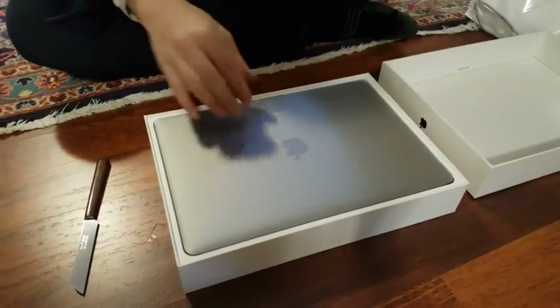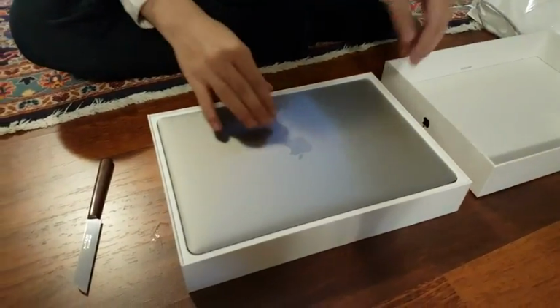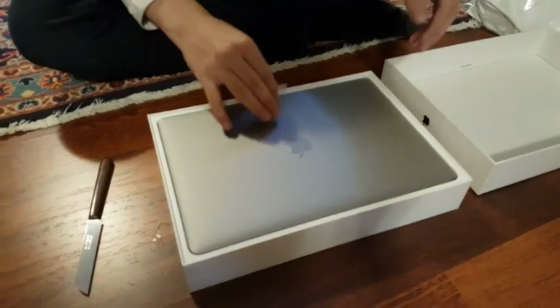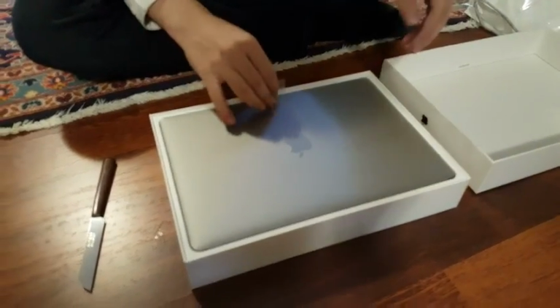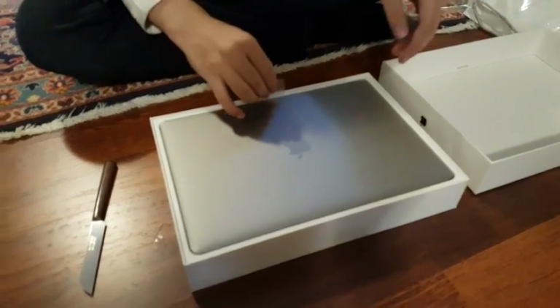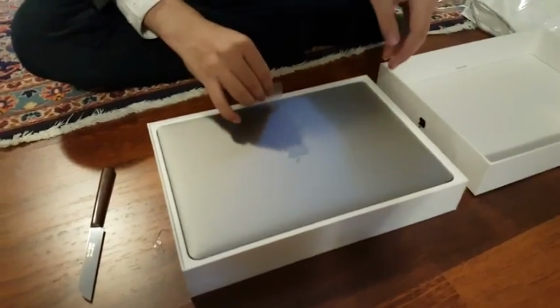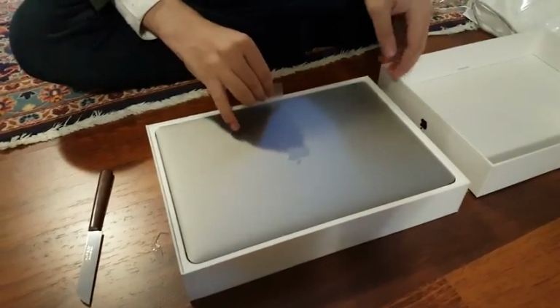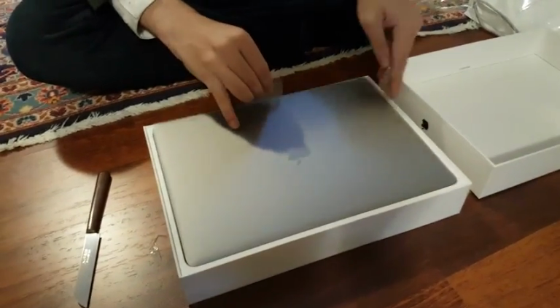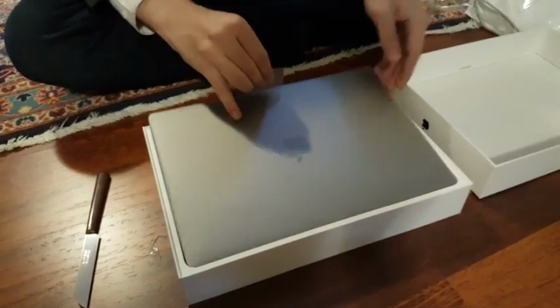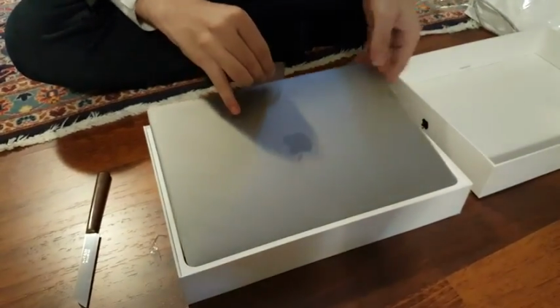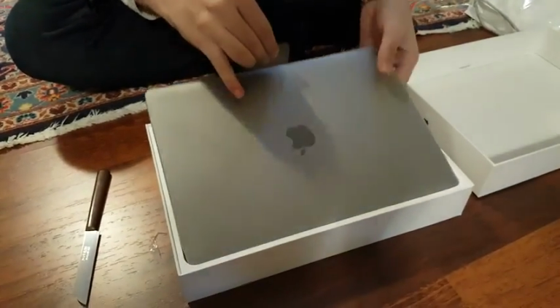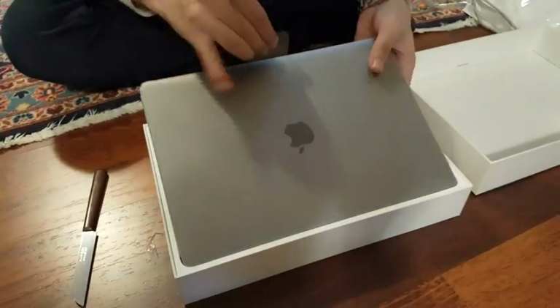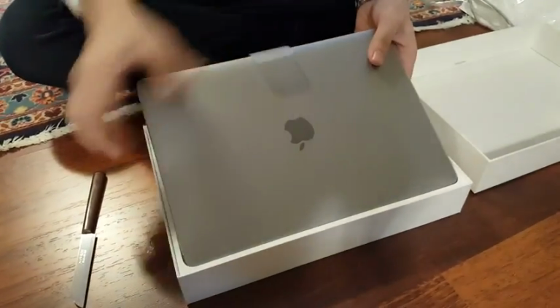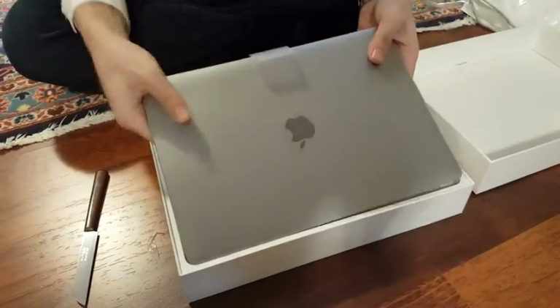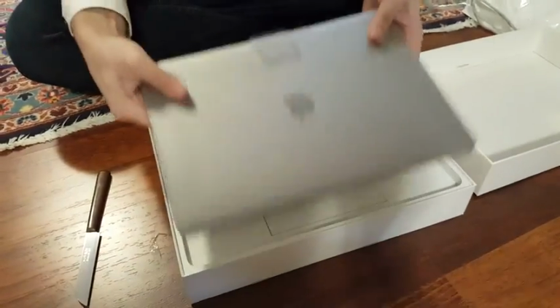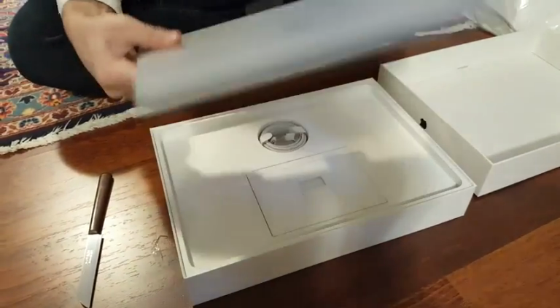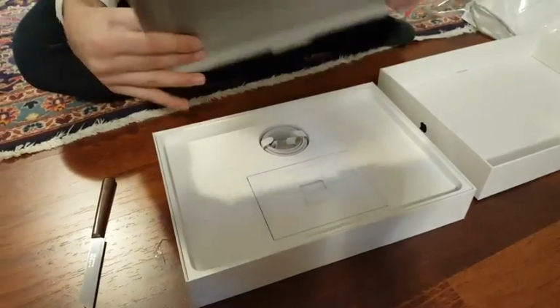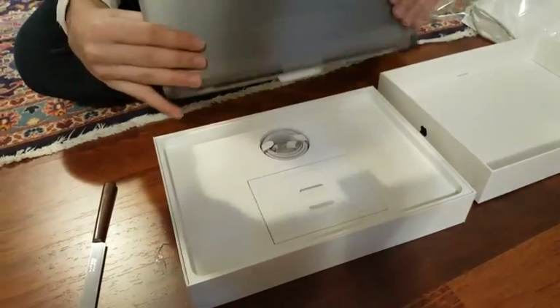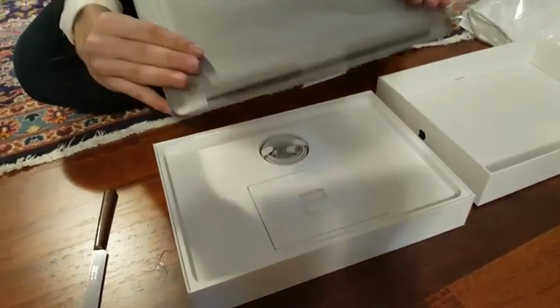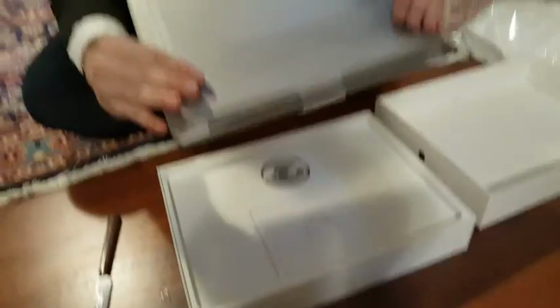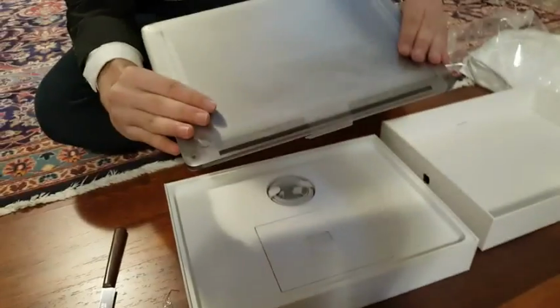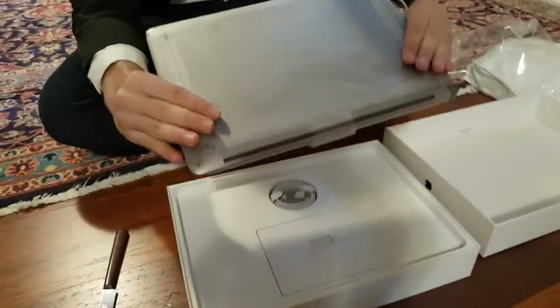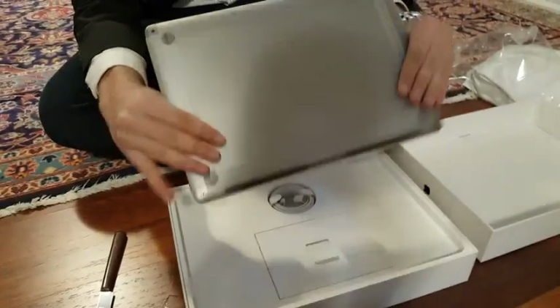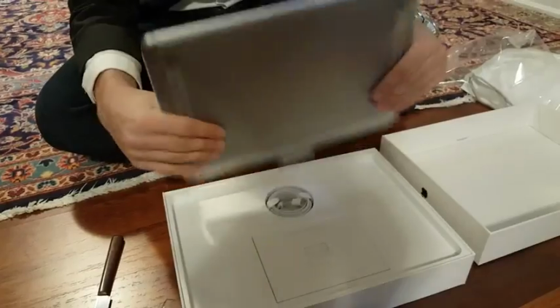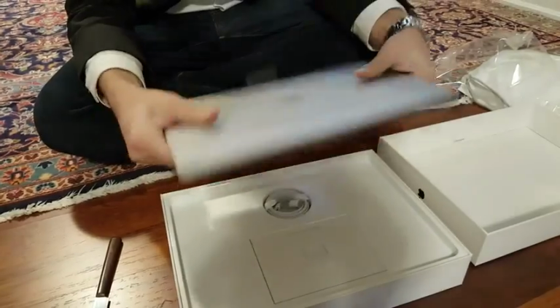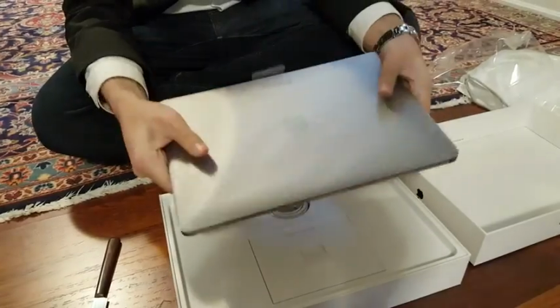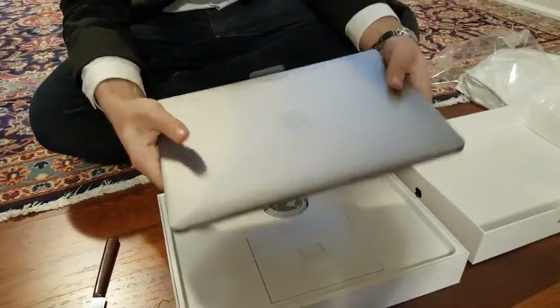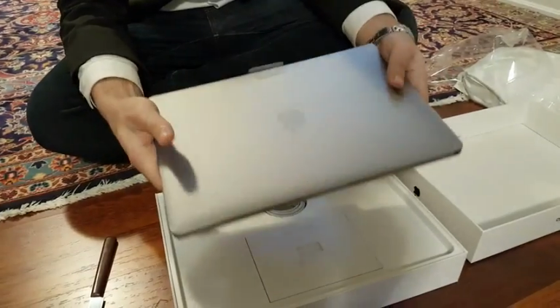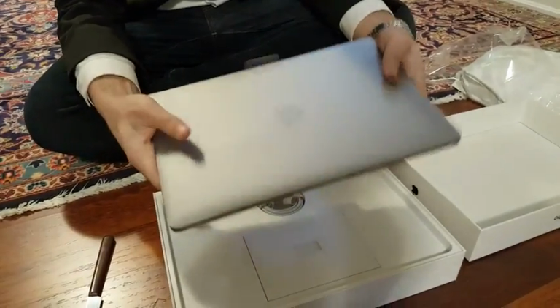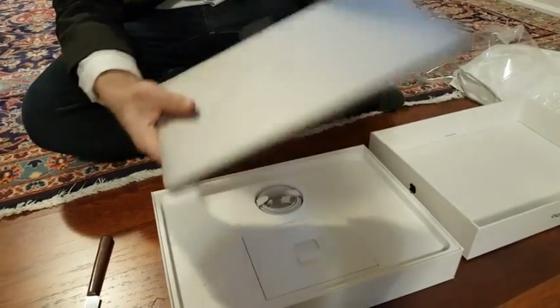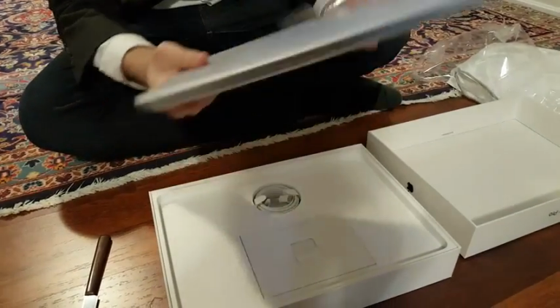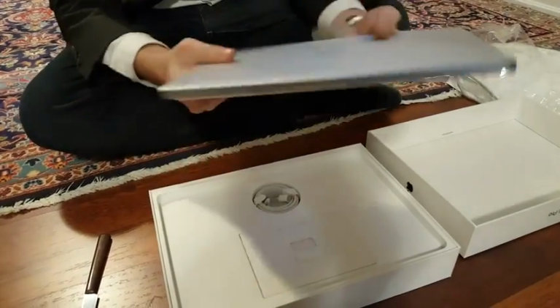This is the super lightweight laptop — they made it thinner than last year's model.